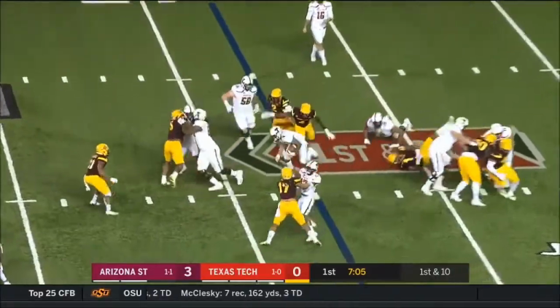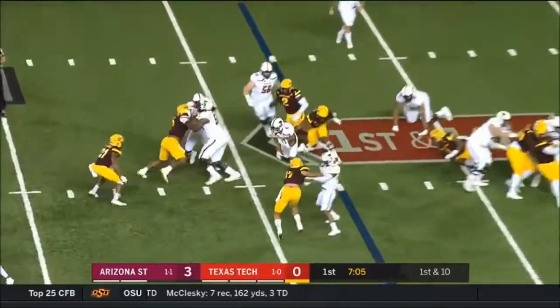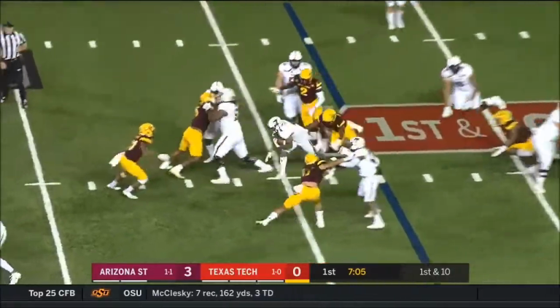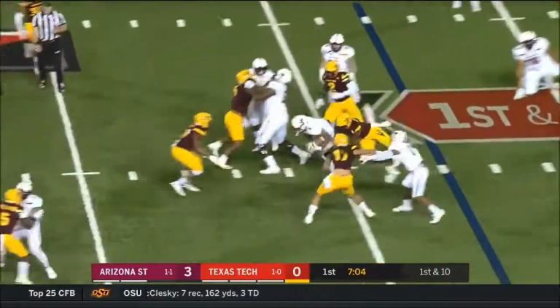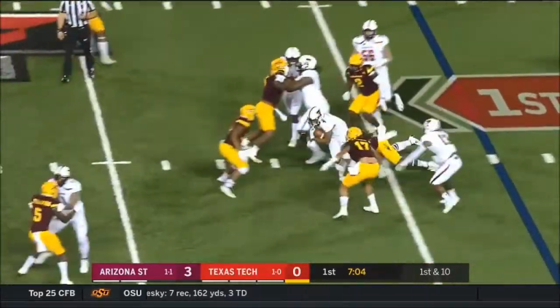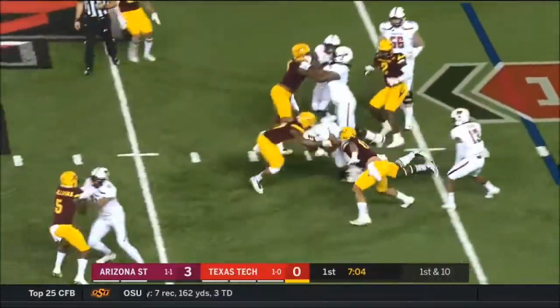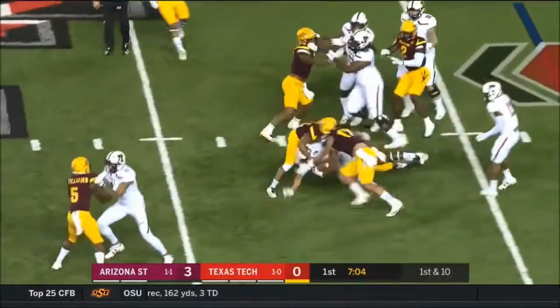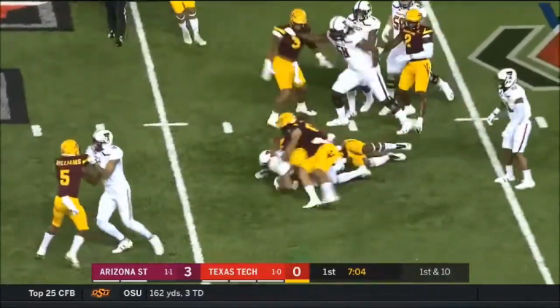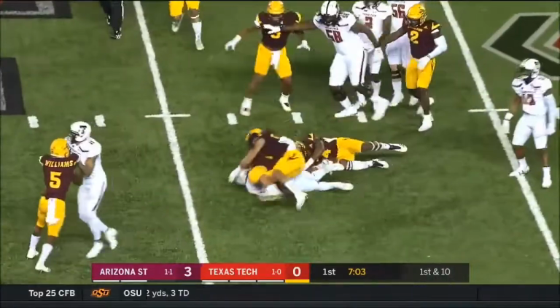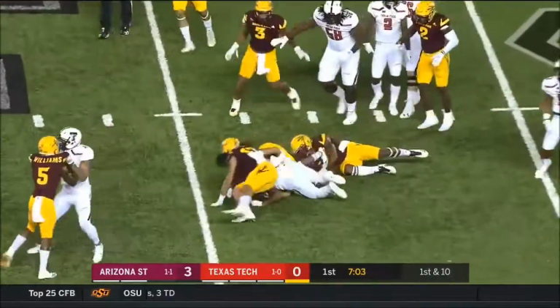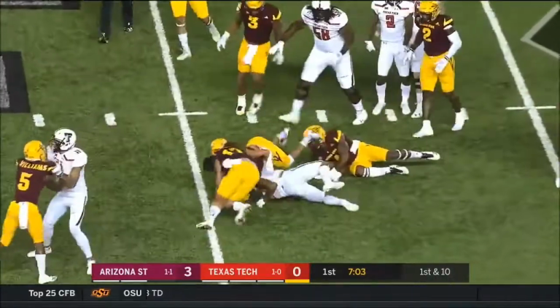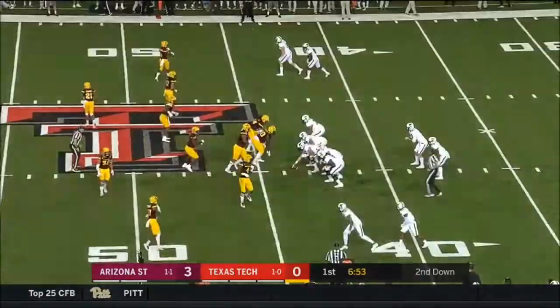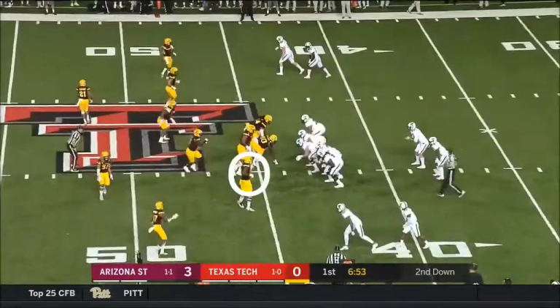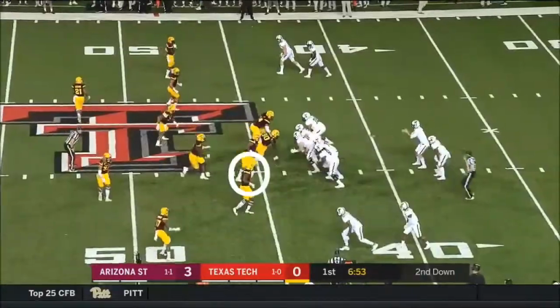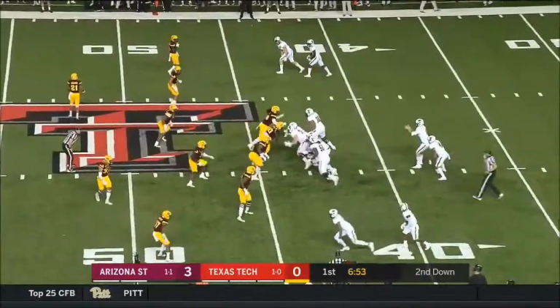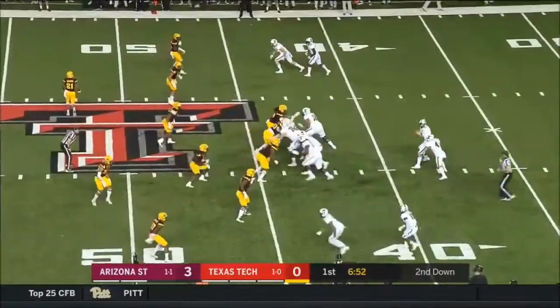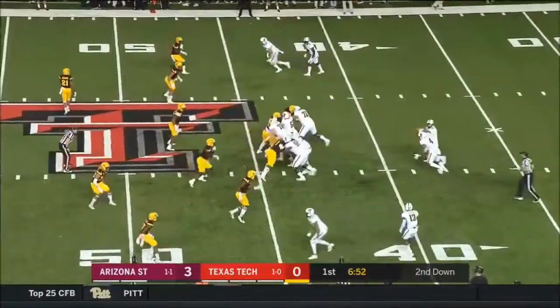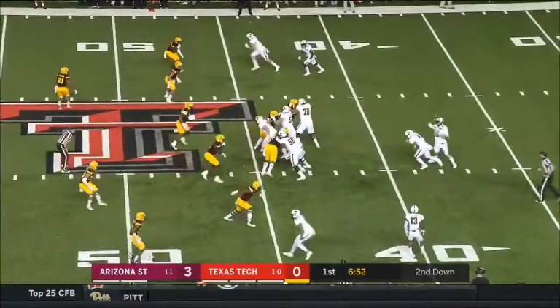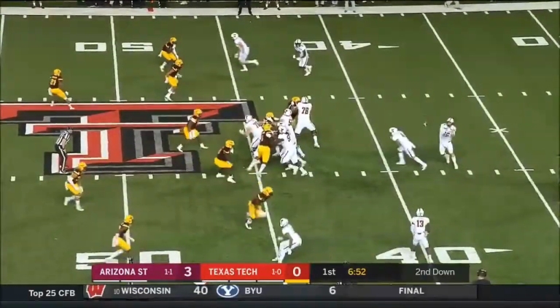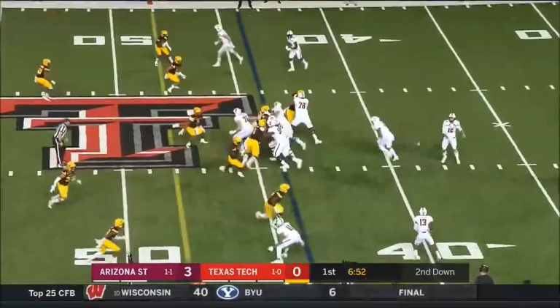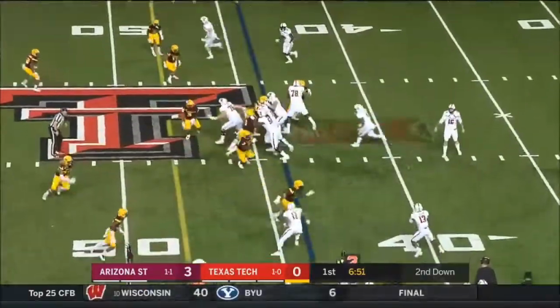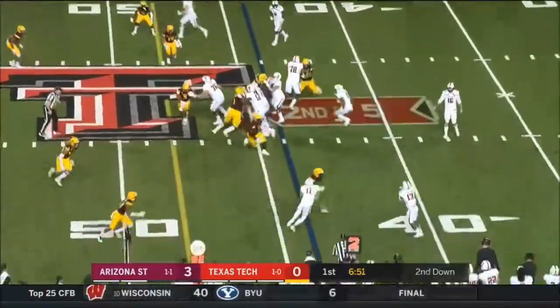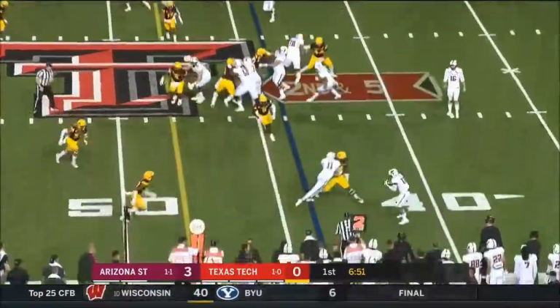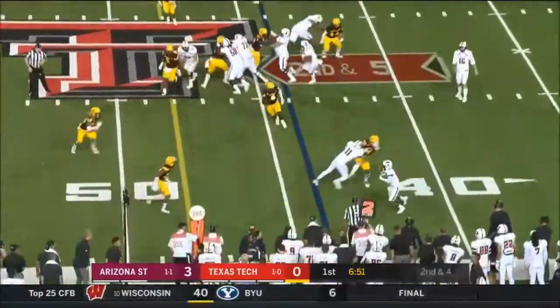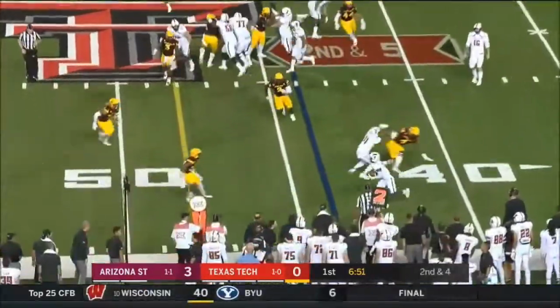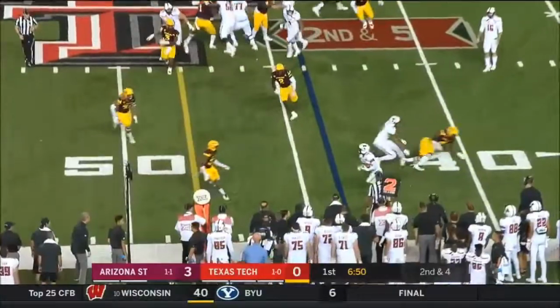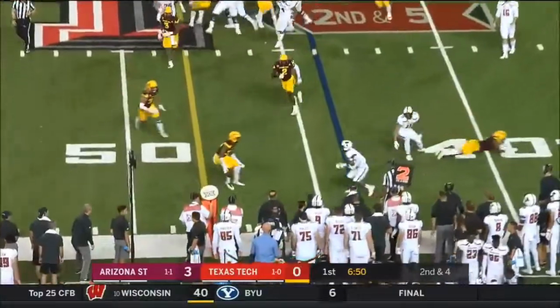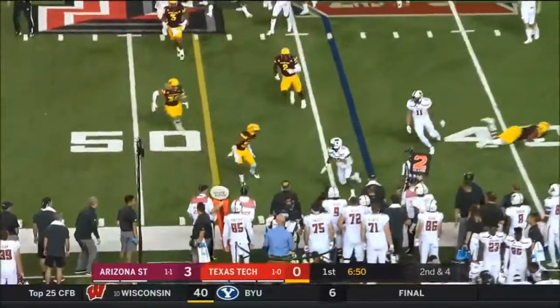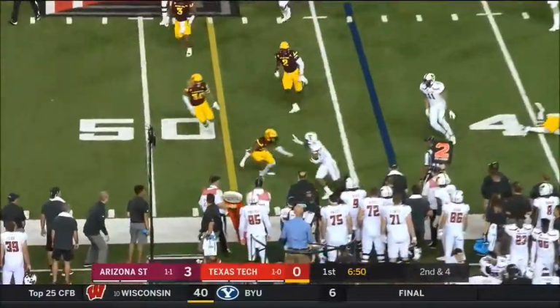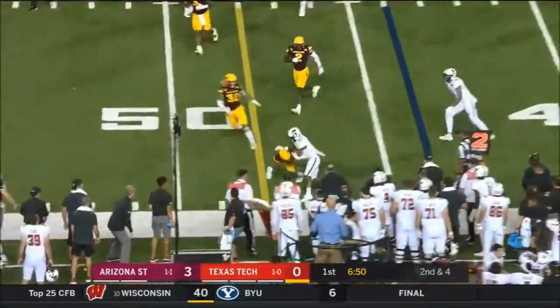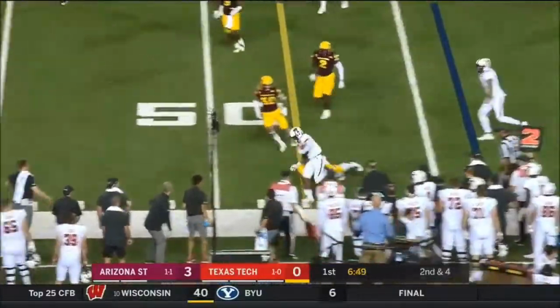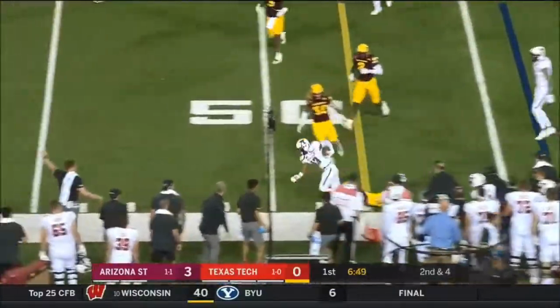Stockton has big play capability — your typical Texas Tech back. That went for six yards.